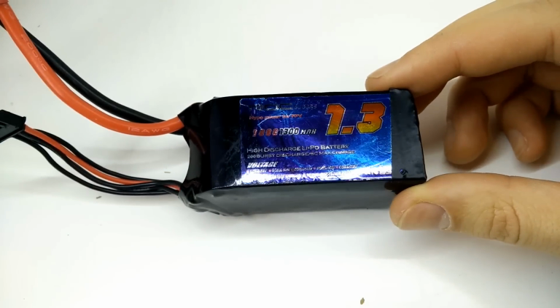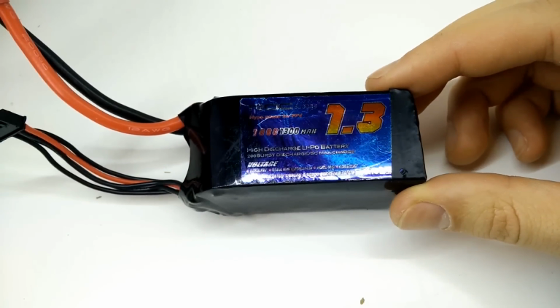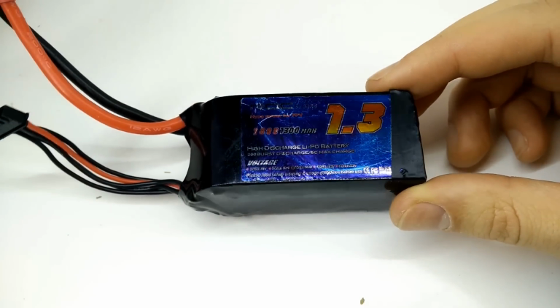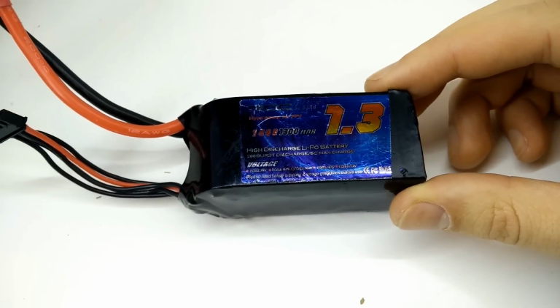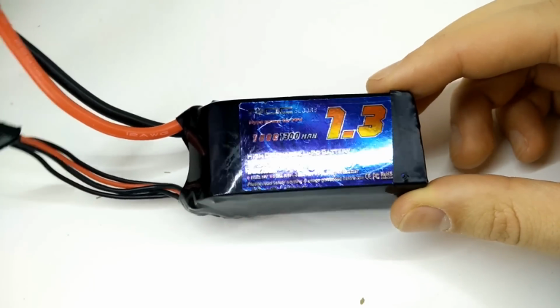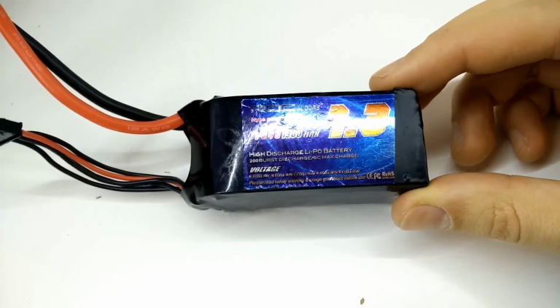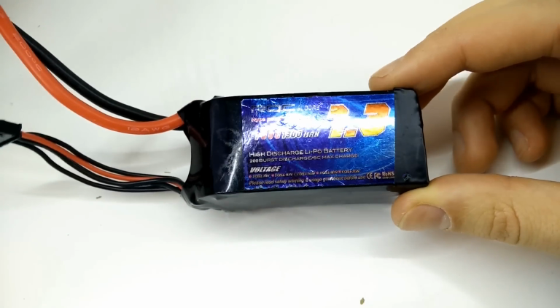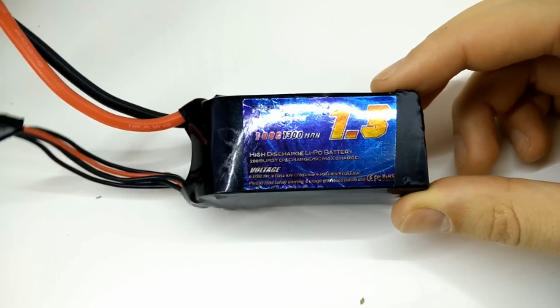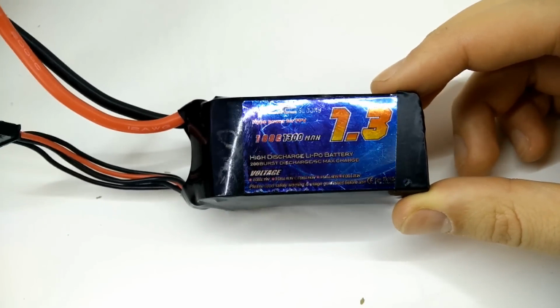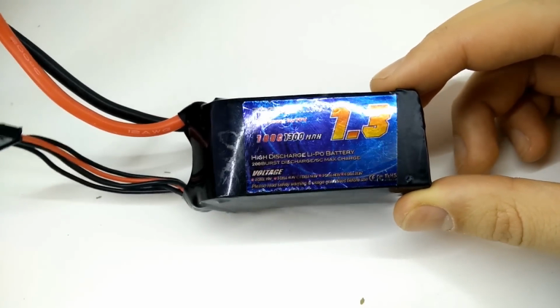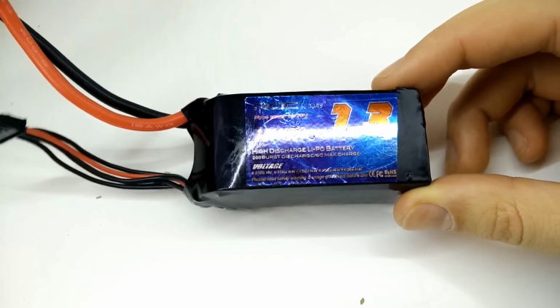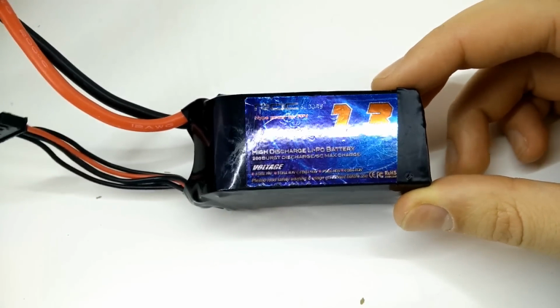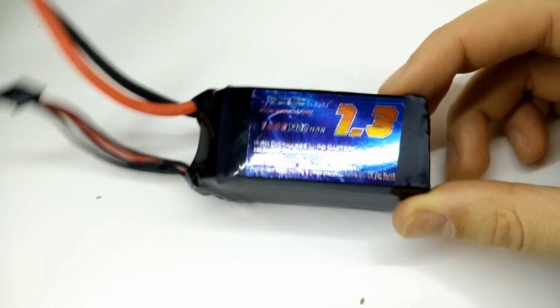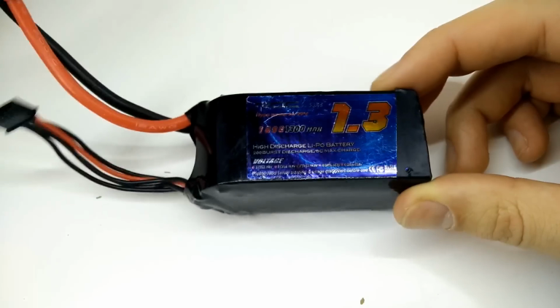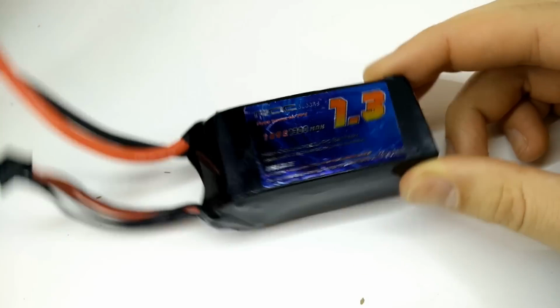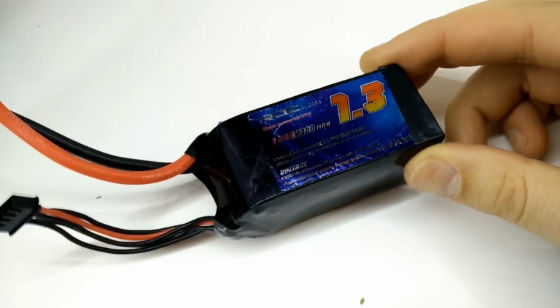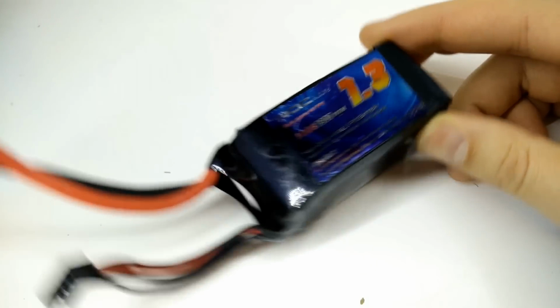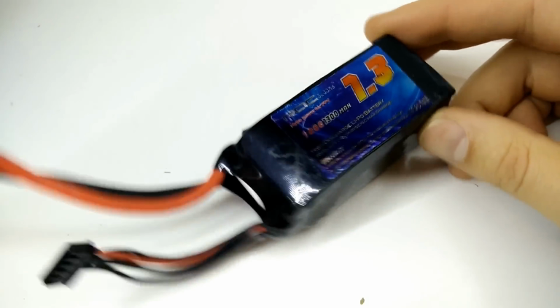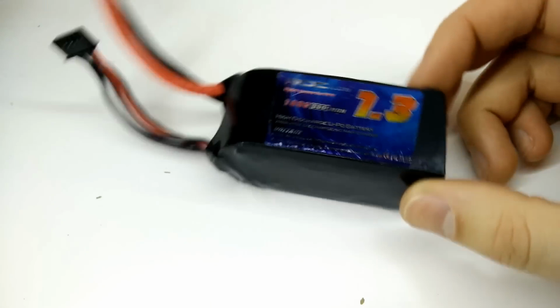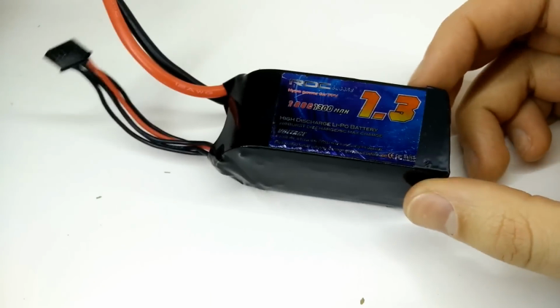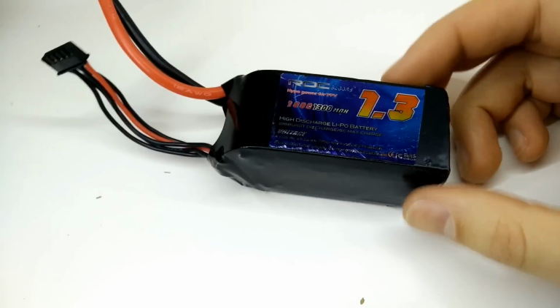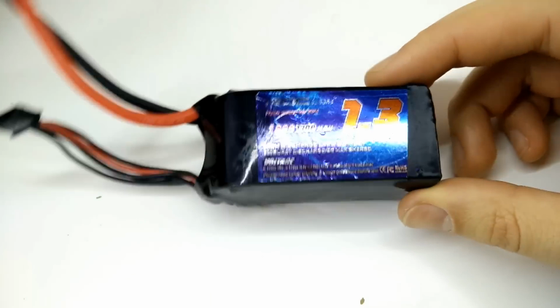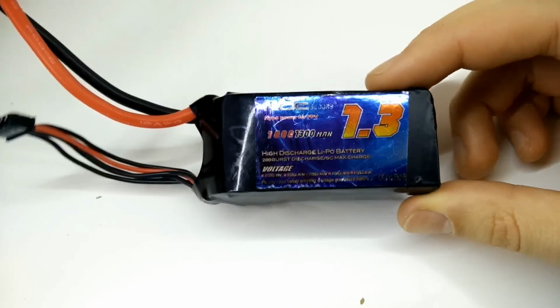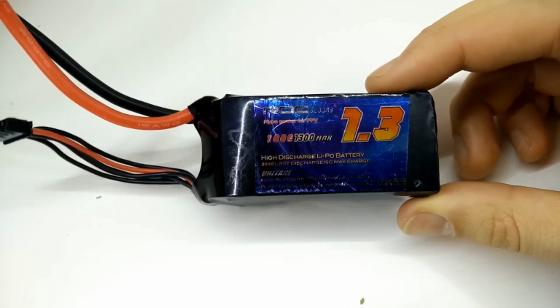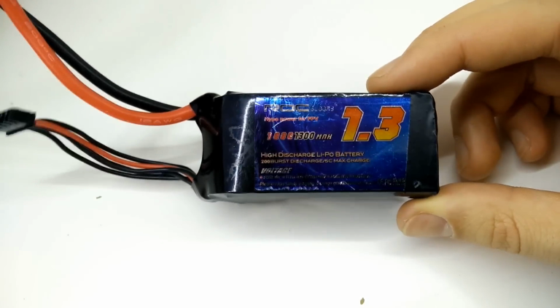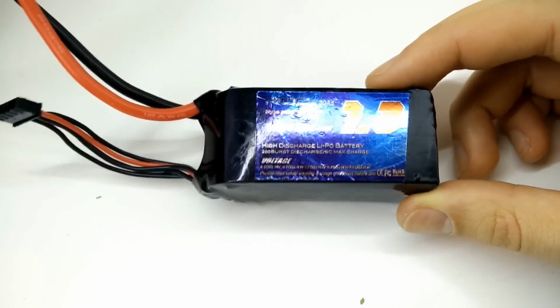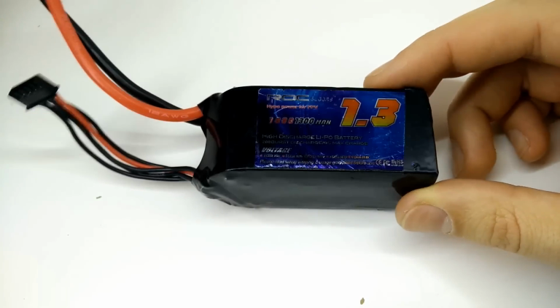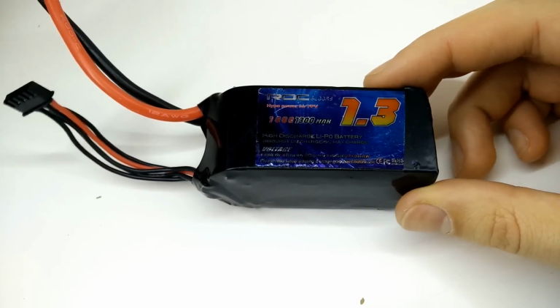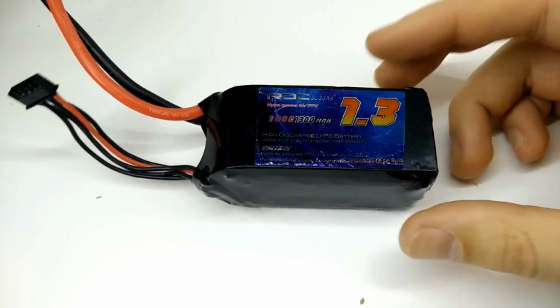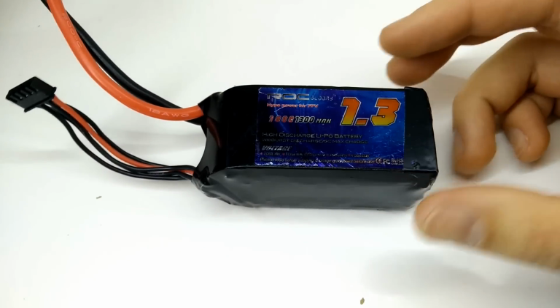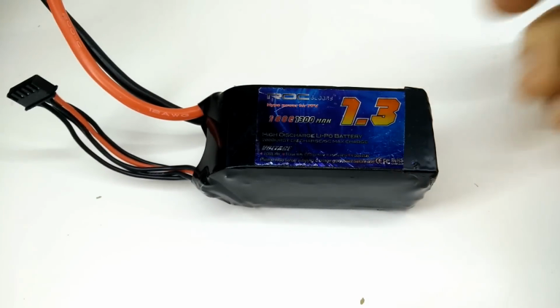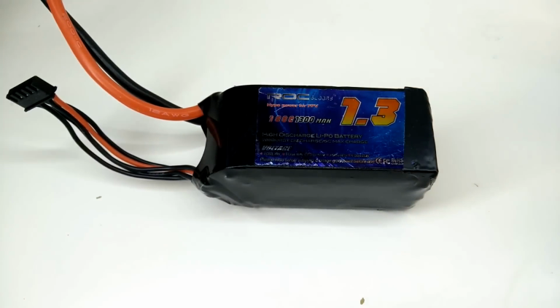maybe going from about 150 to 300 charge cycles that you're going to be able to use on a lipo if you follow these tips.